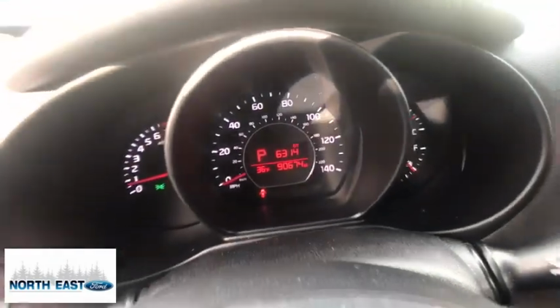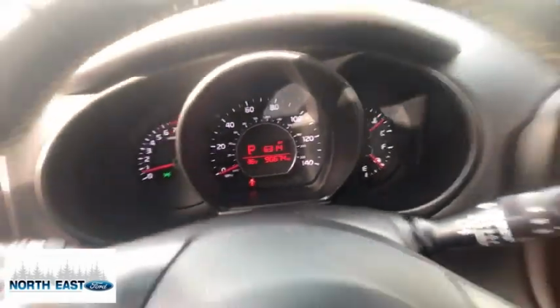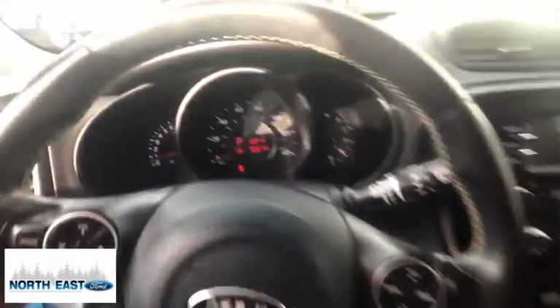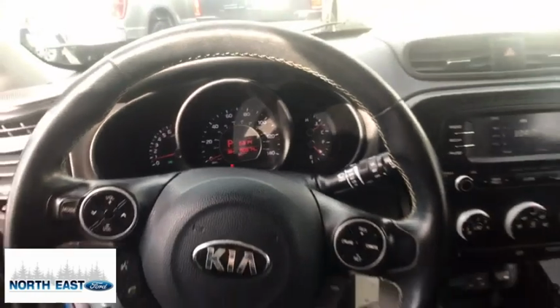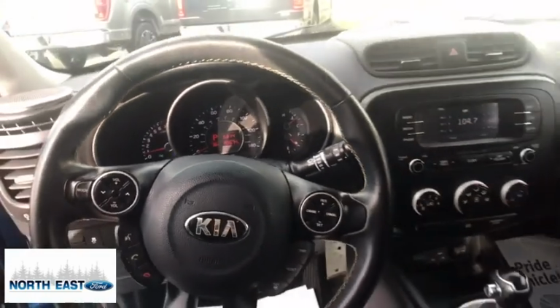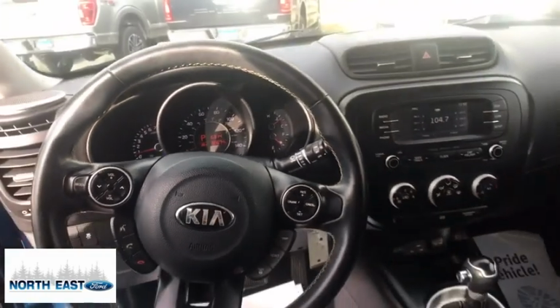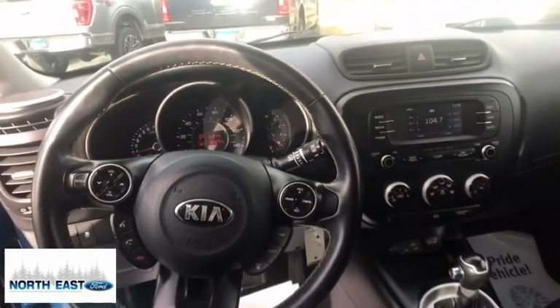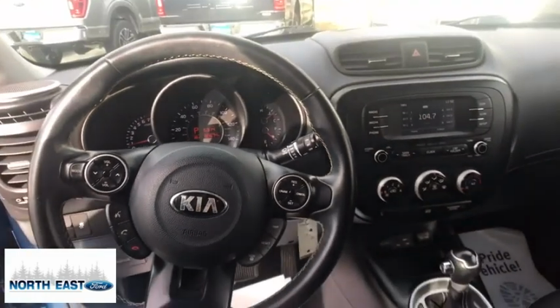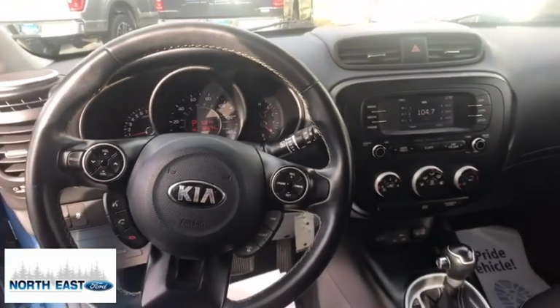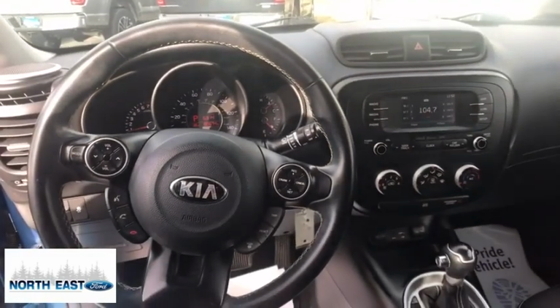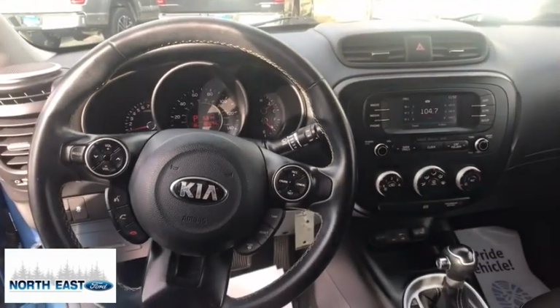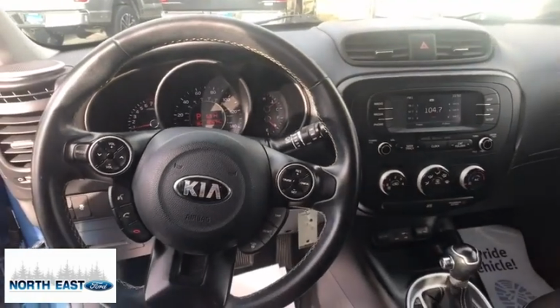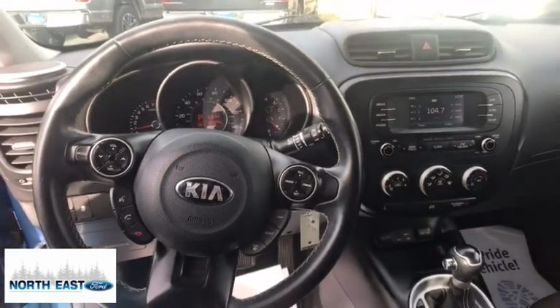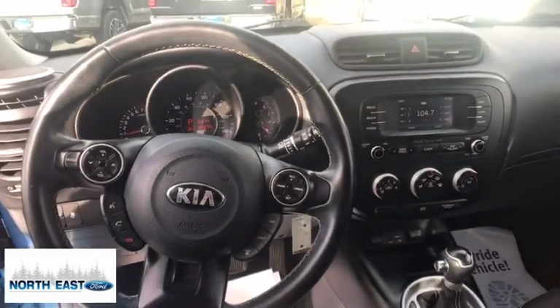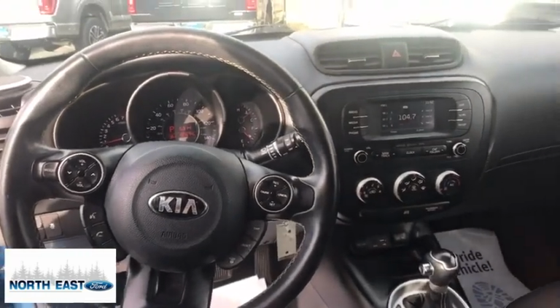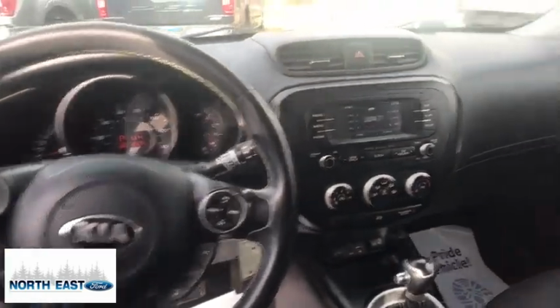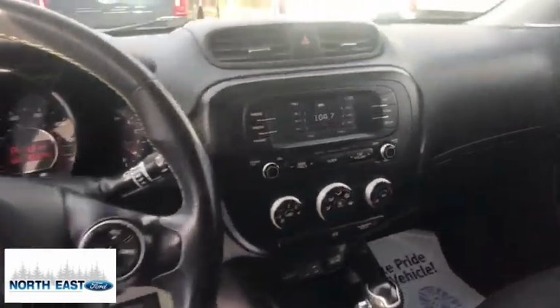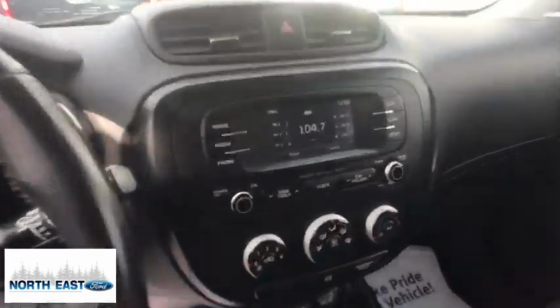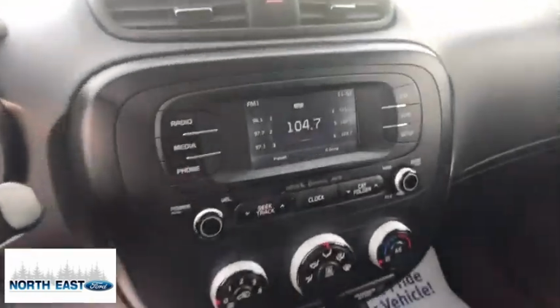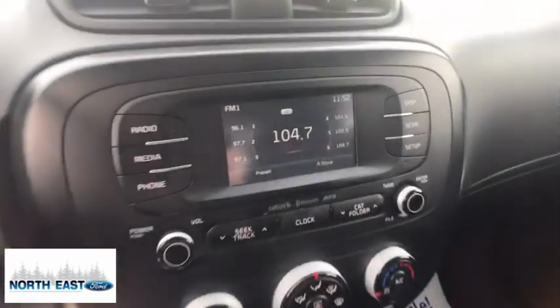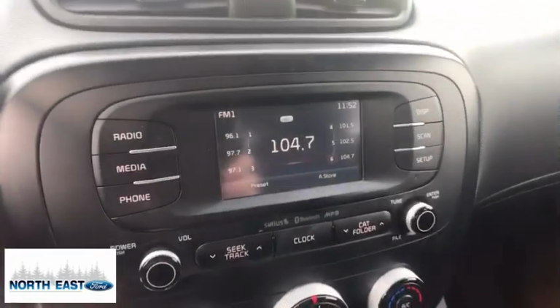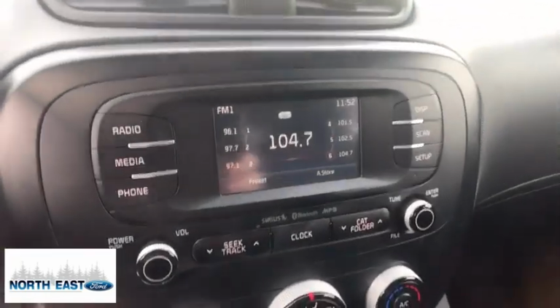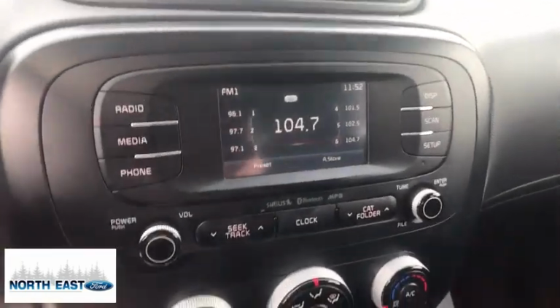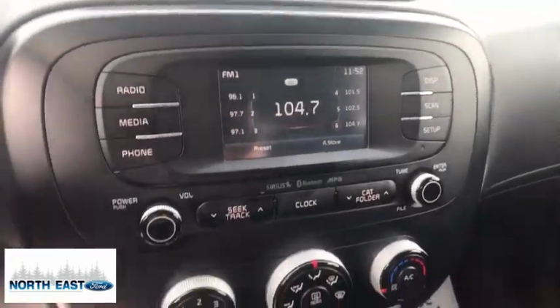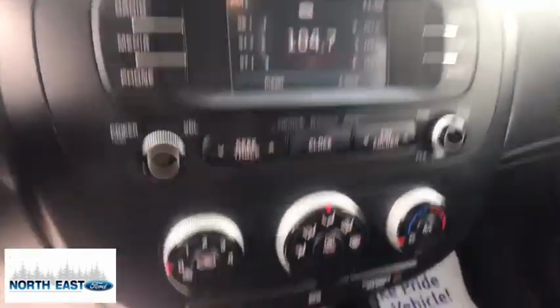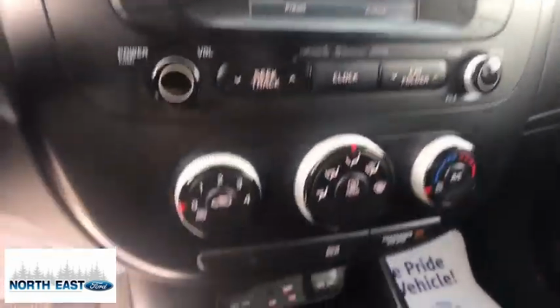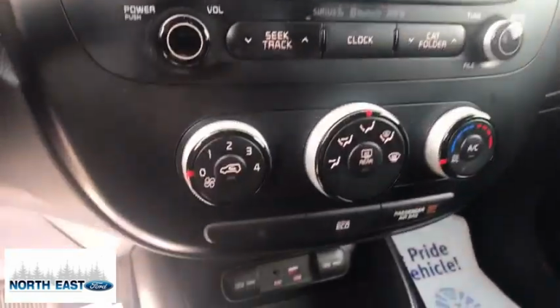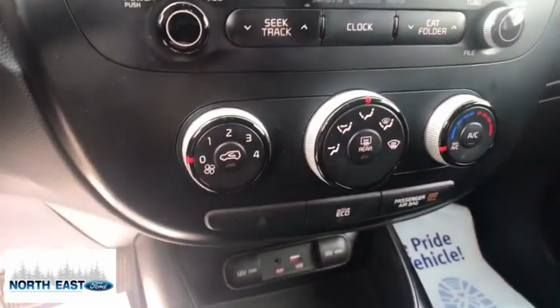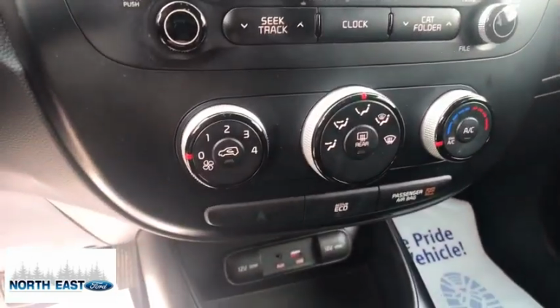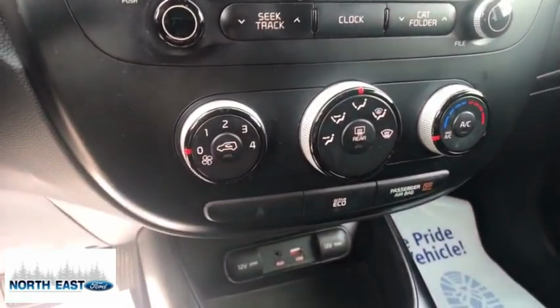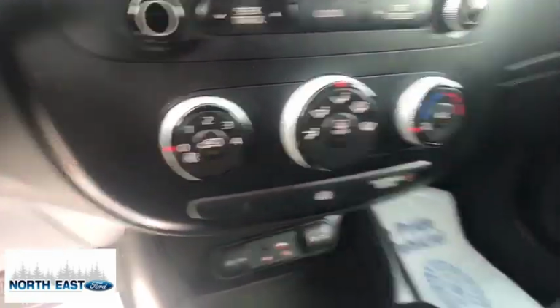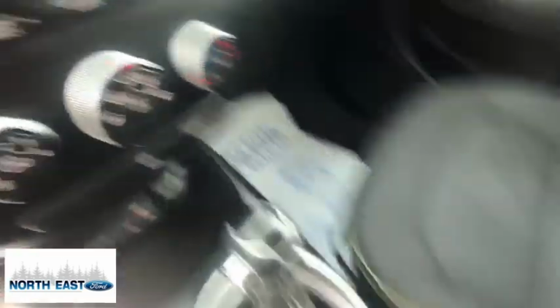Trip odometer, child safety locks, clock, trip computer, cargo area light, tachometer.